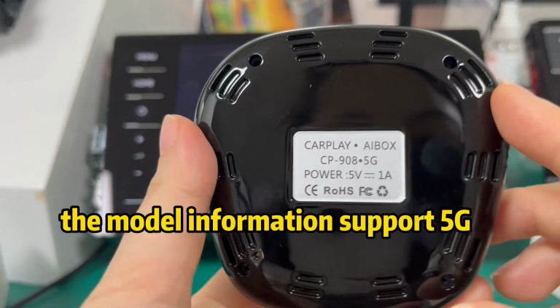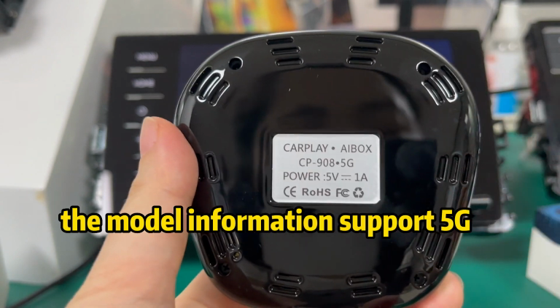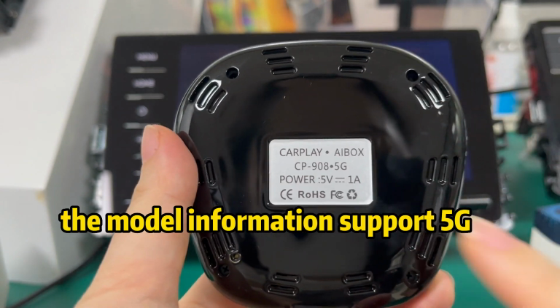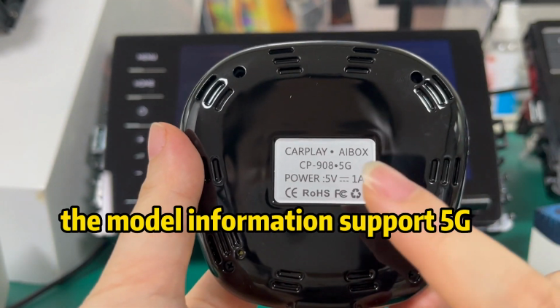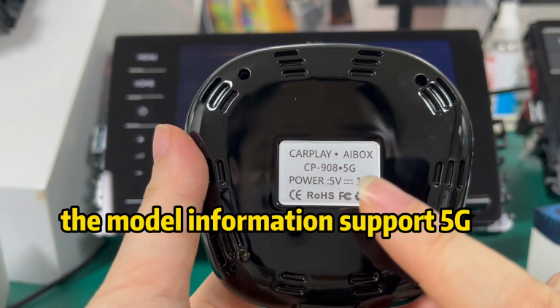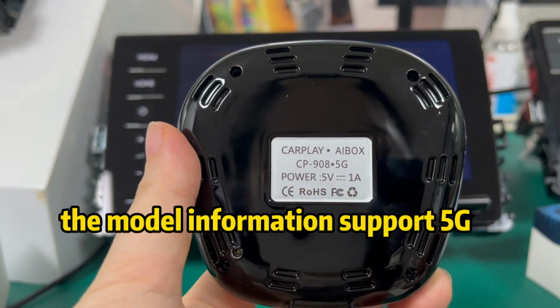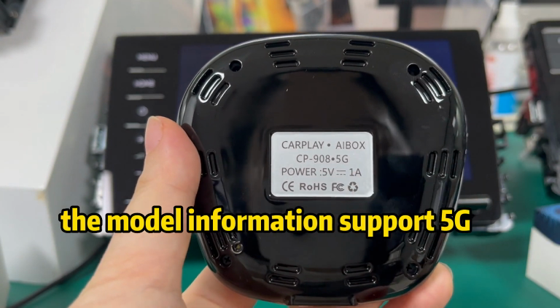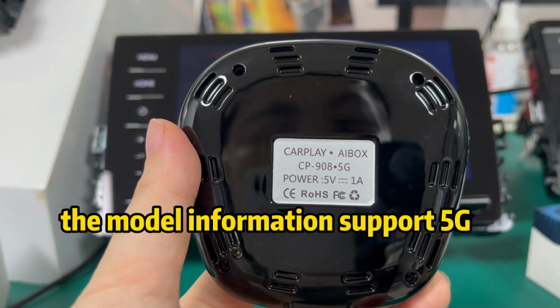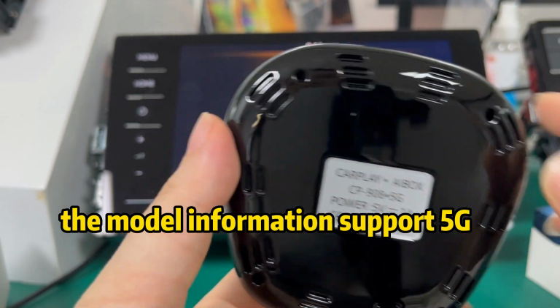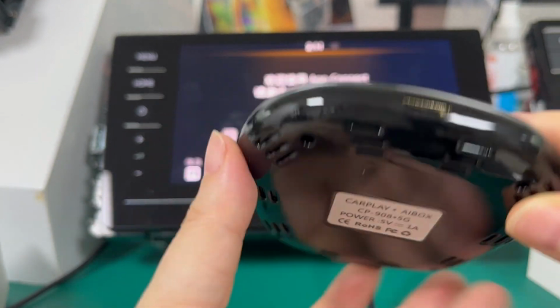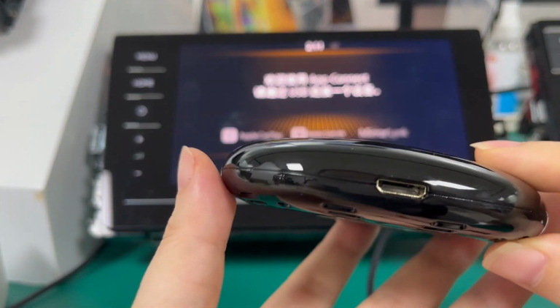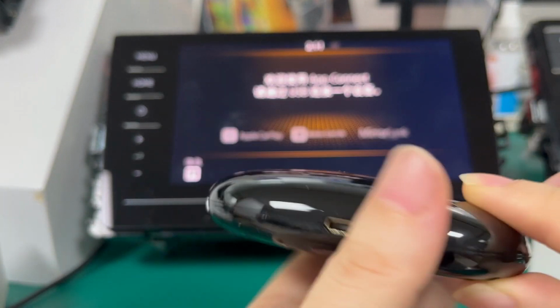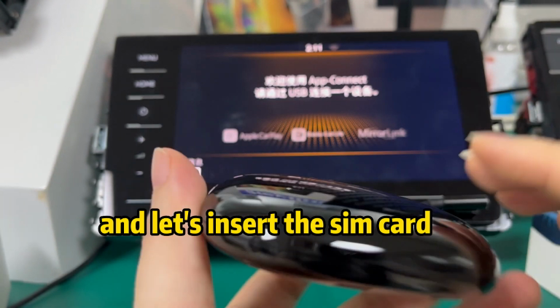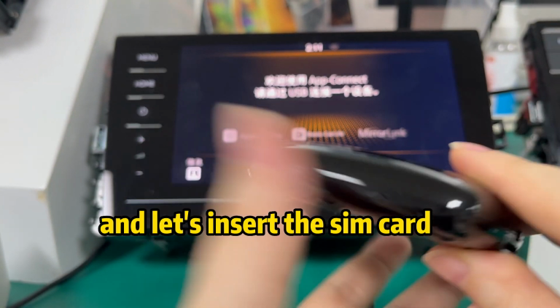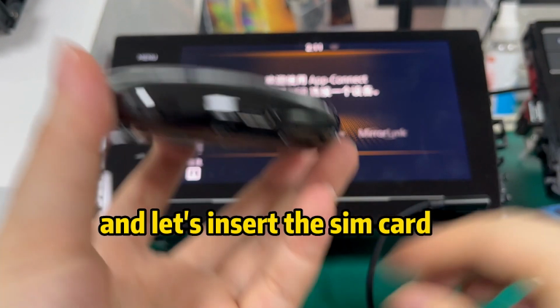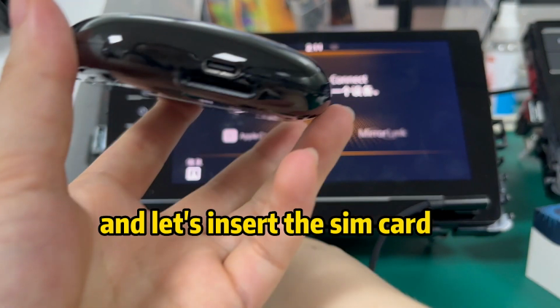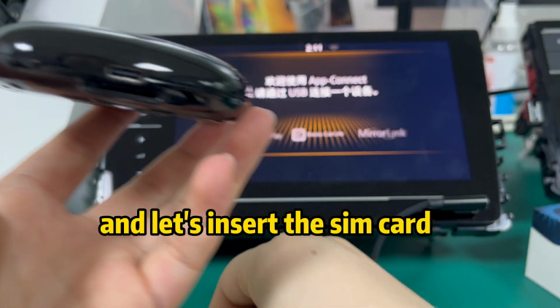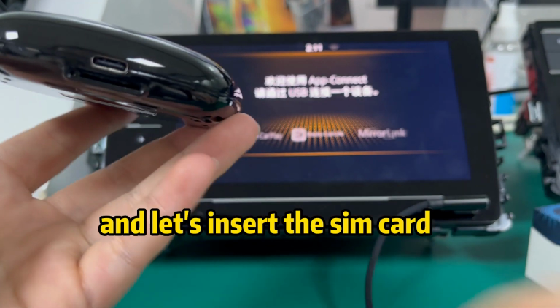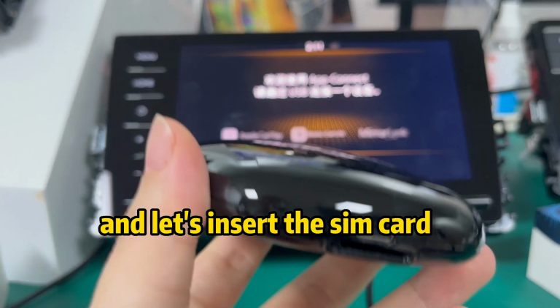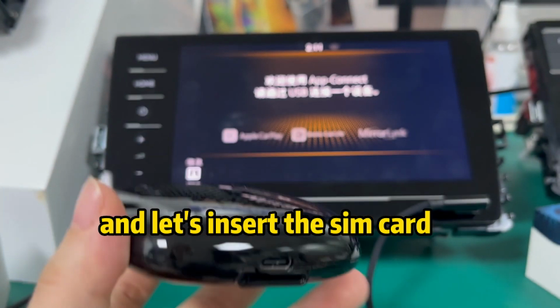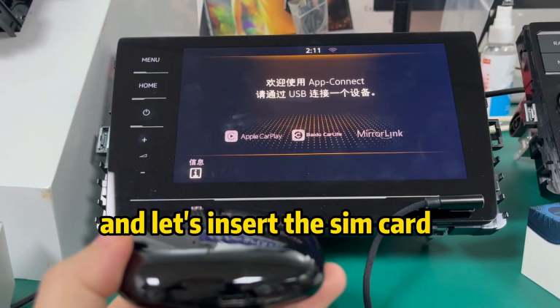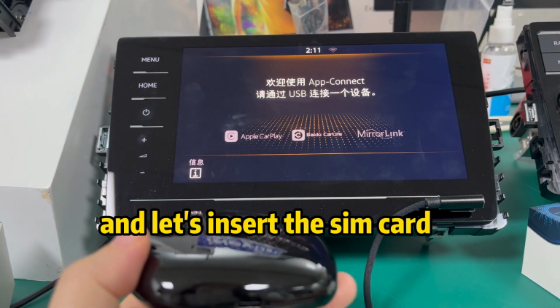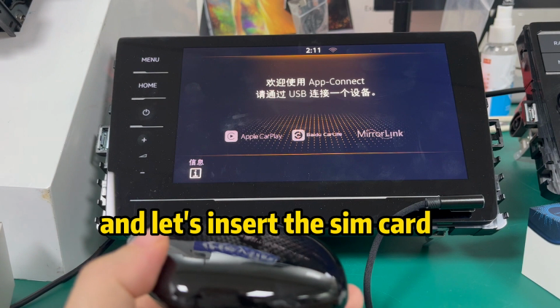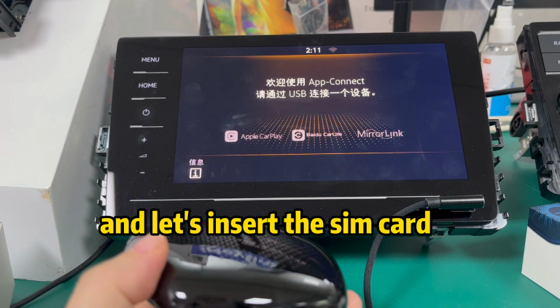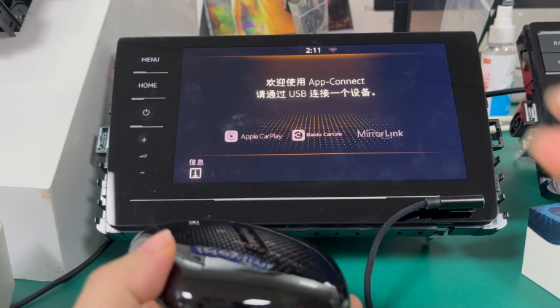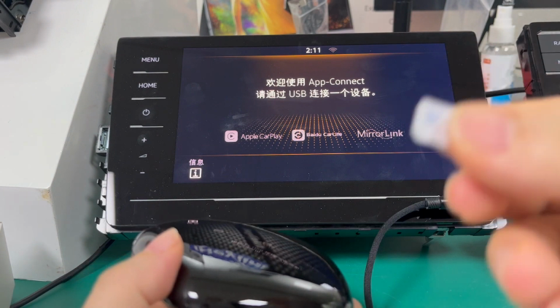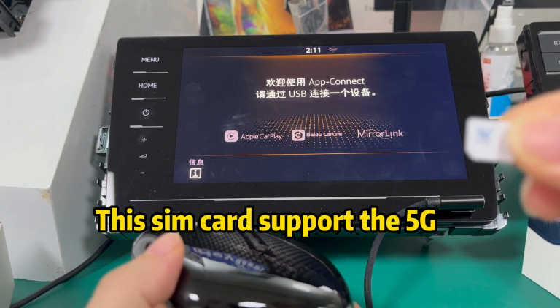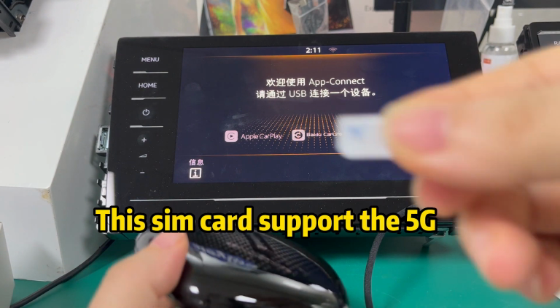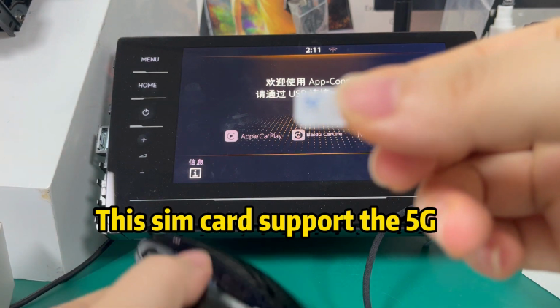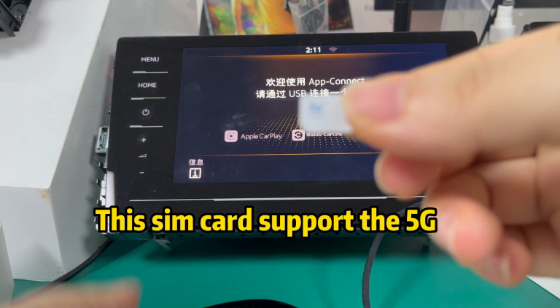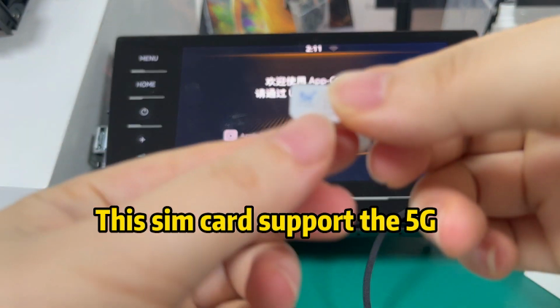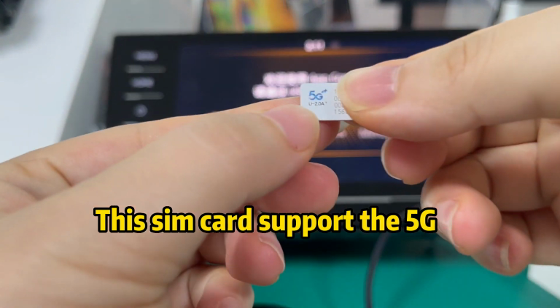This model is designed for 5G. Let's insert the SIM card — this SIM card supports 5G.